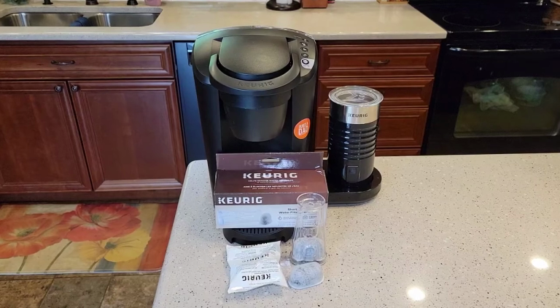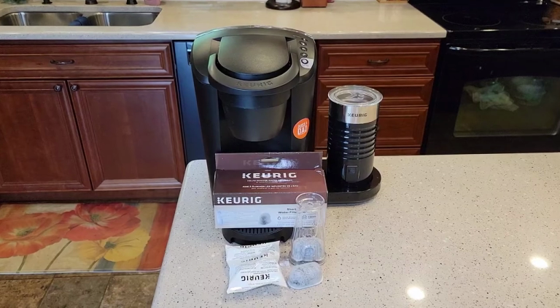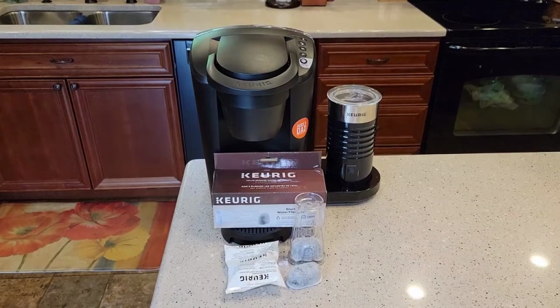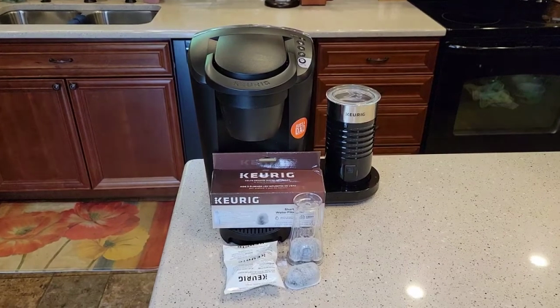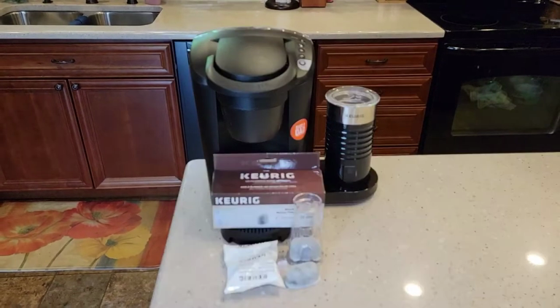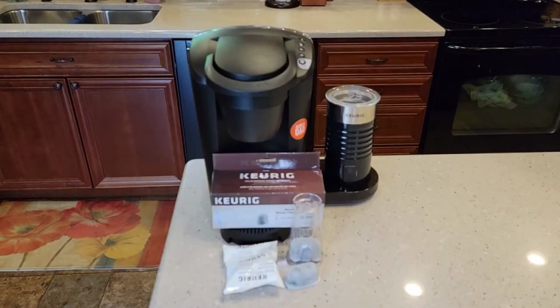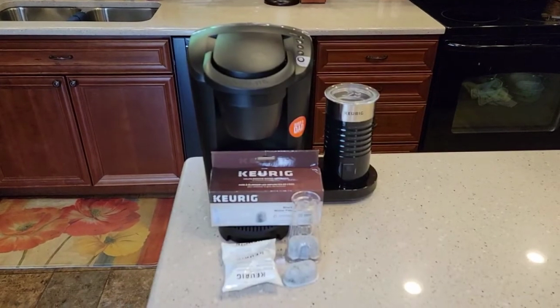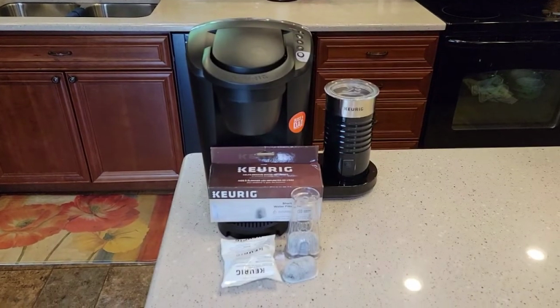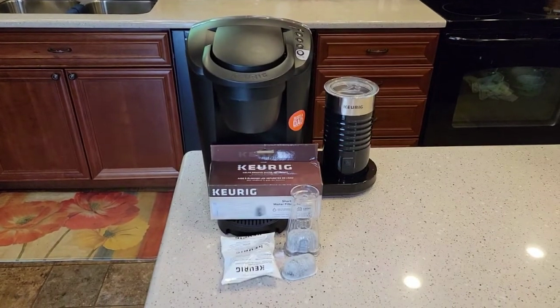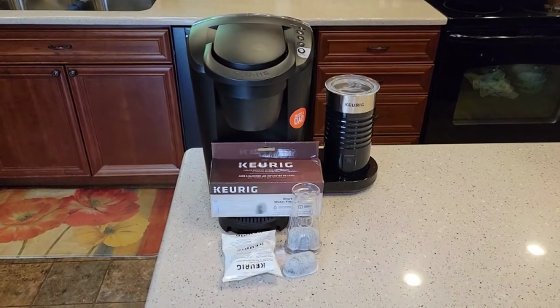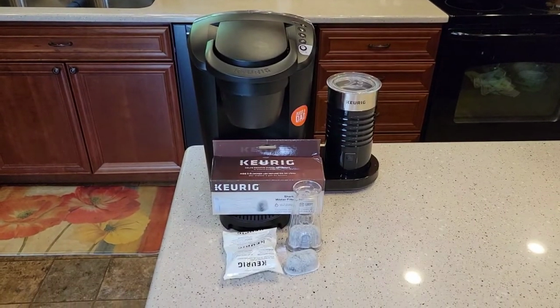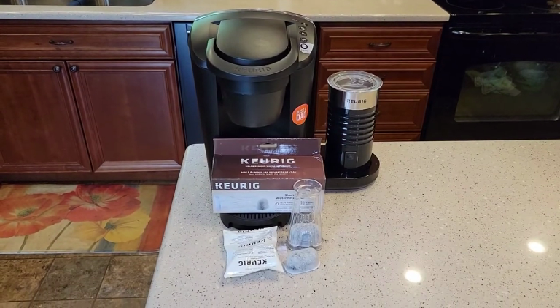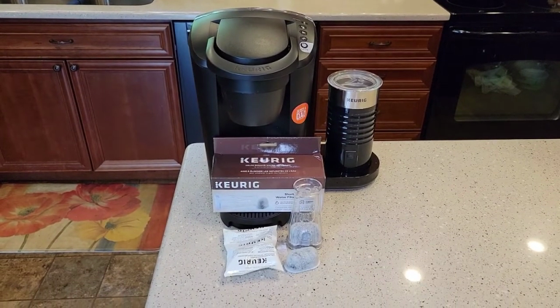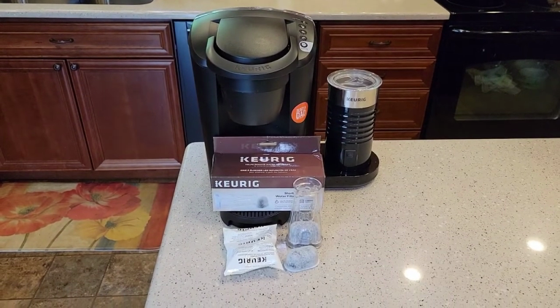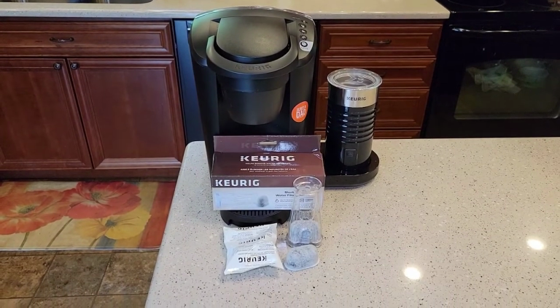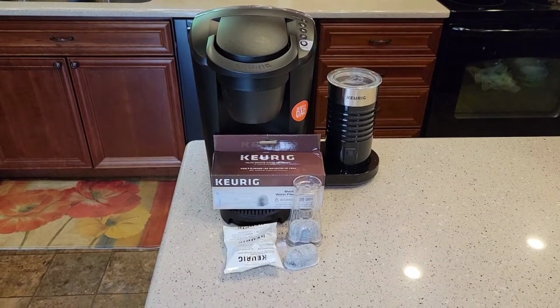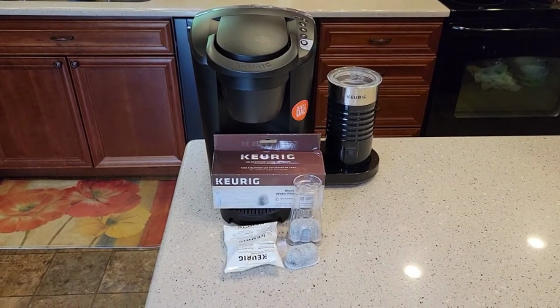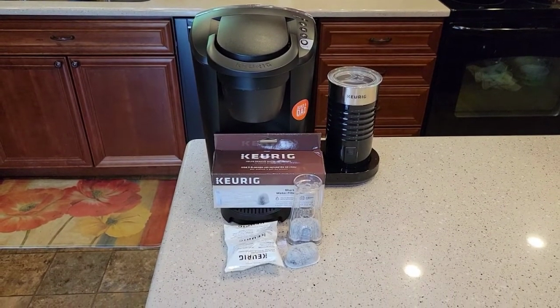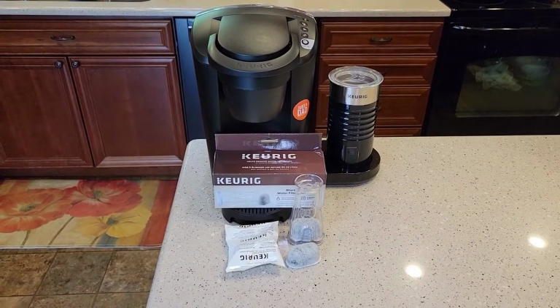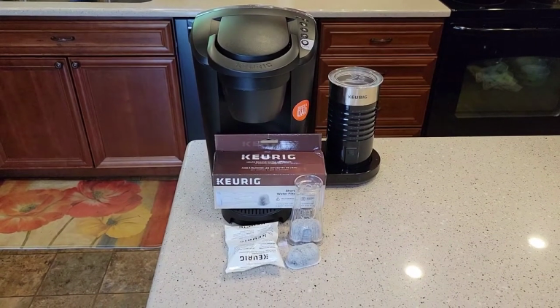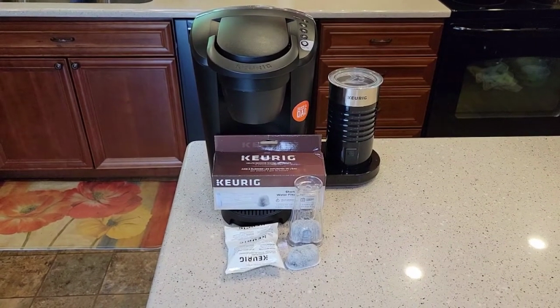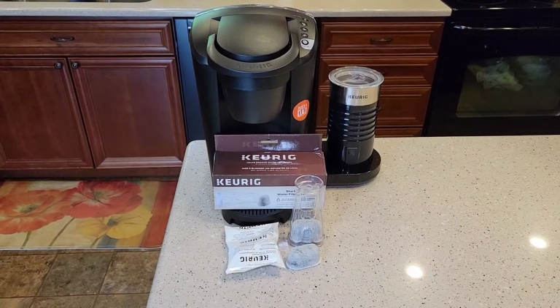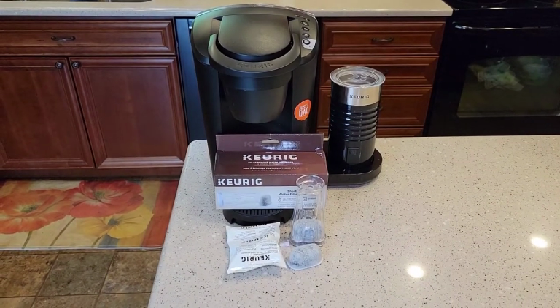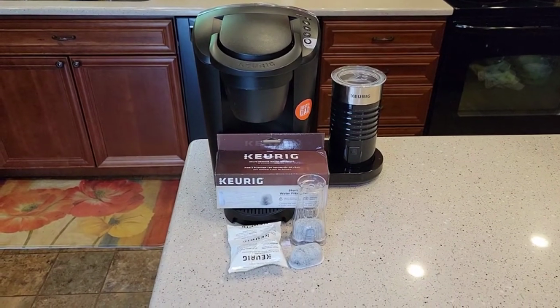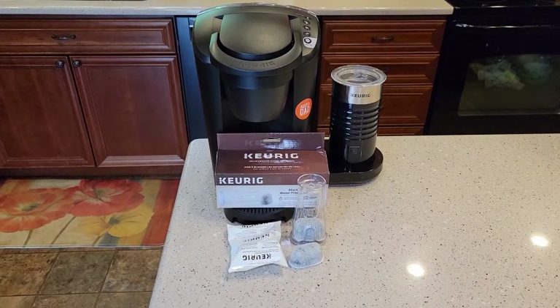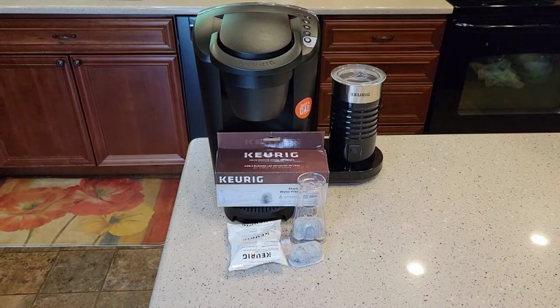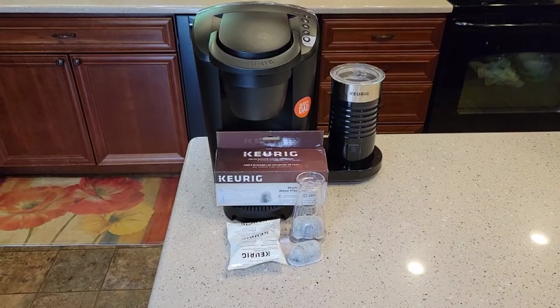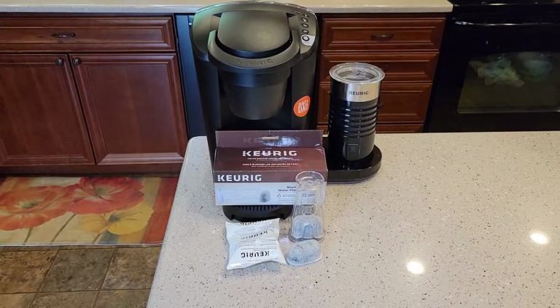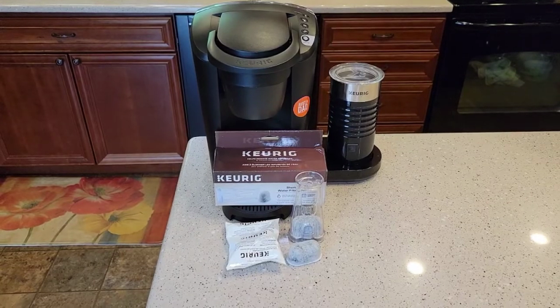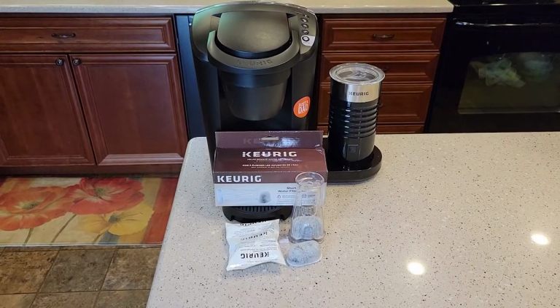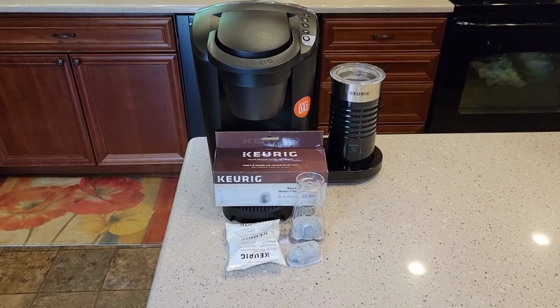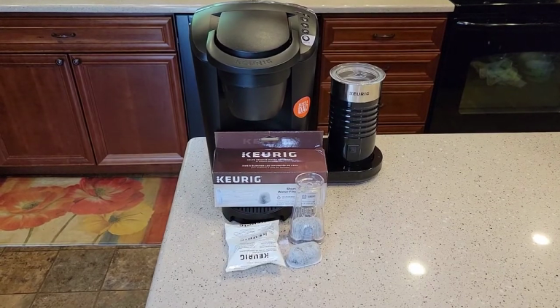Hello everyone, this is Just a Dad. Today I'm going to show you how to install a water filter on the Keurig K Latte.